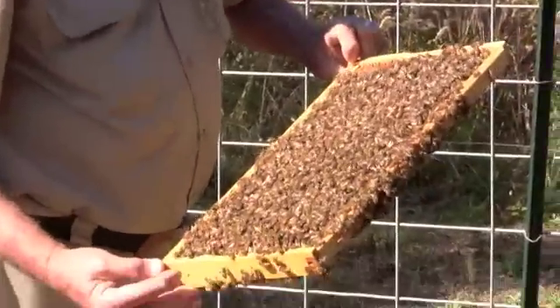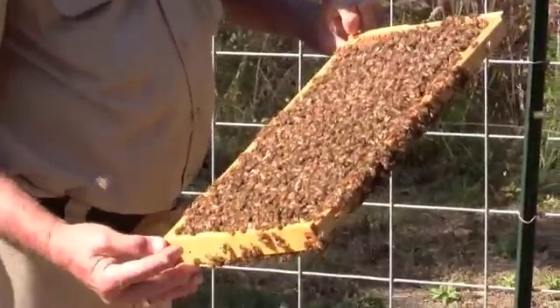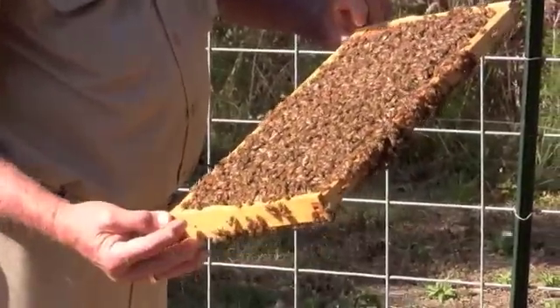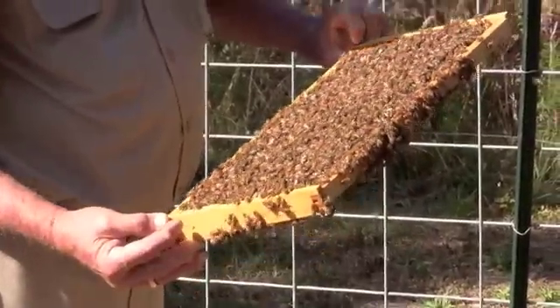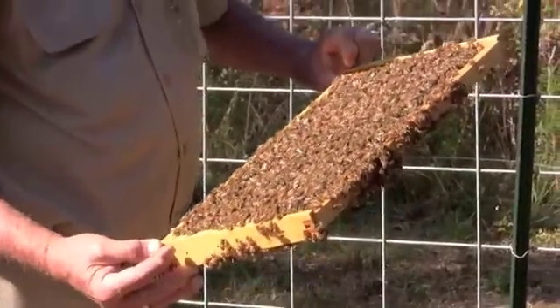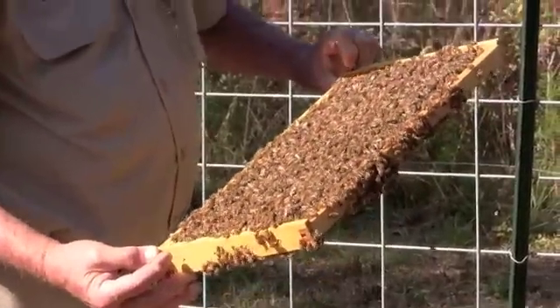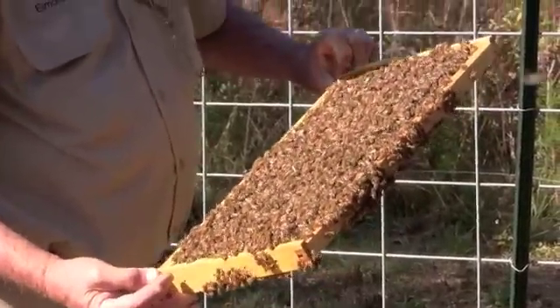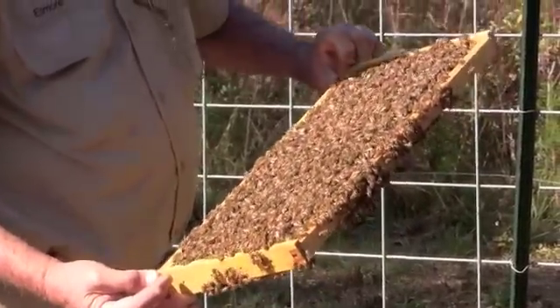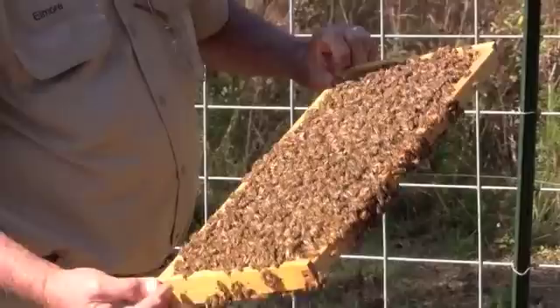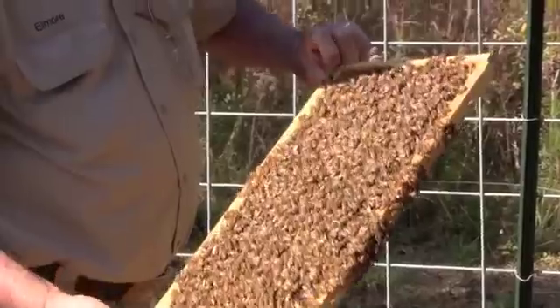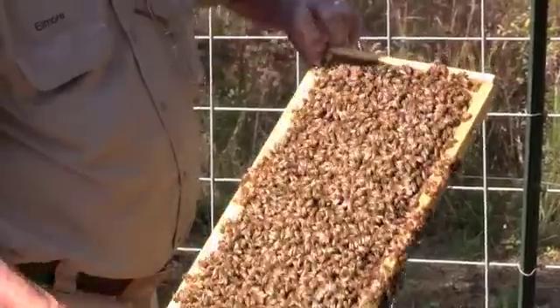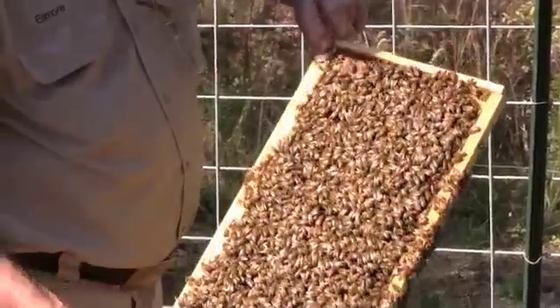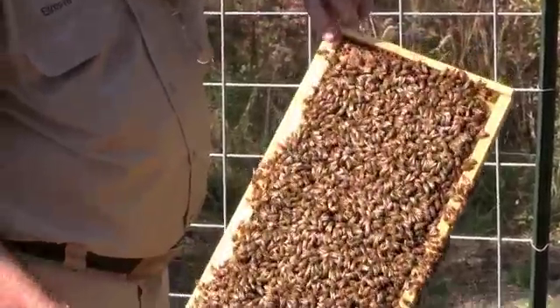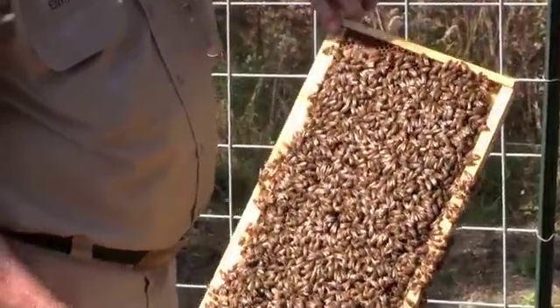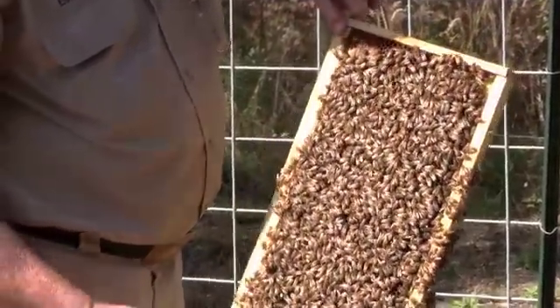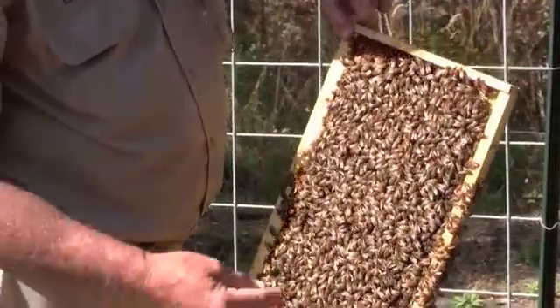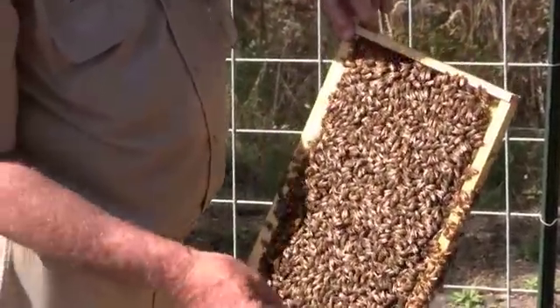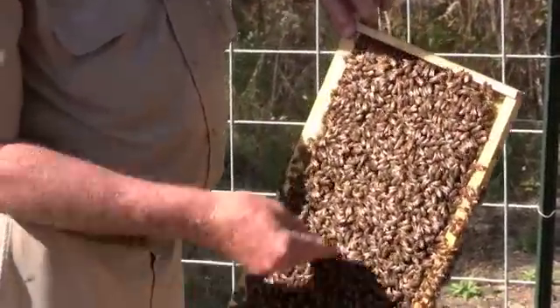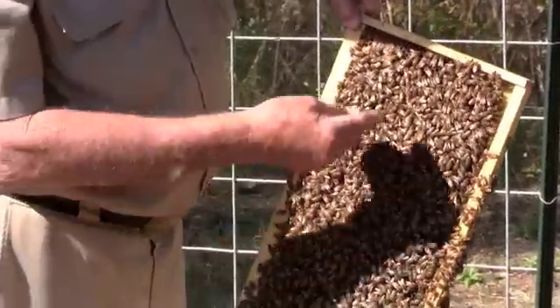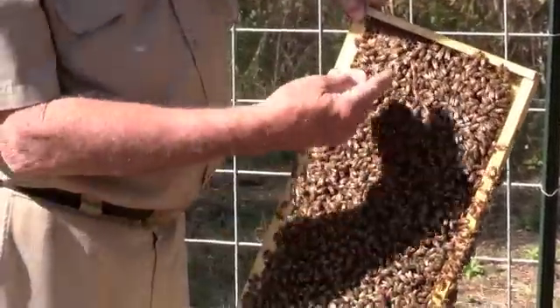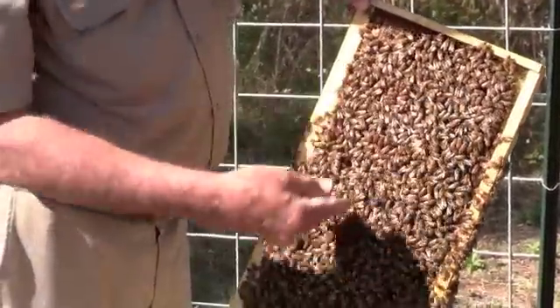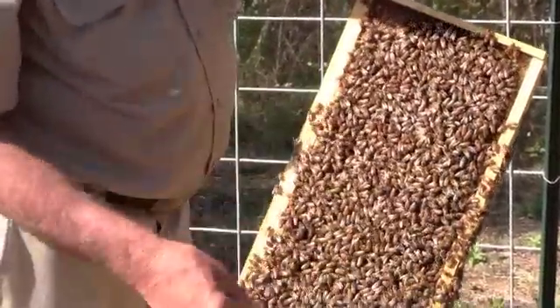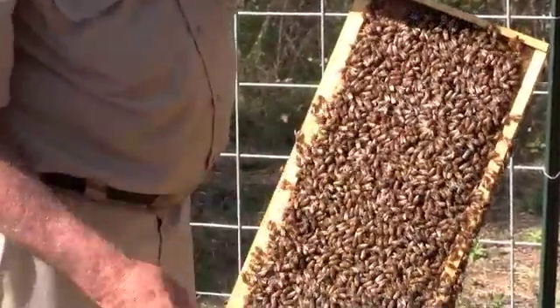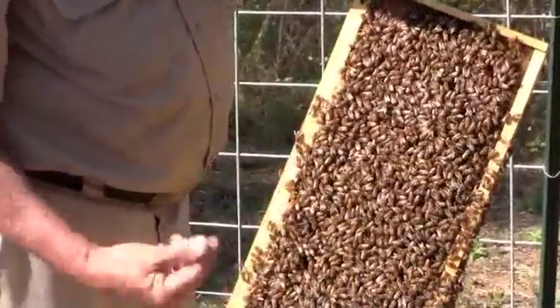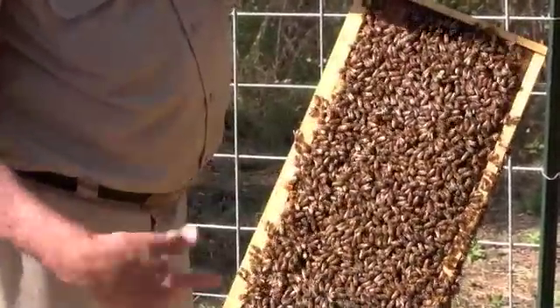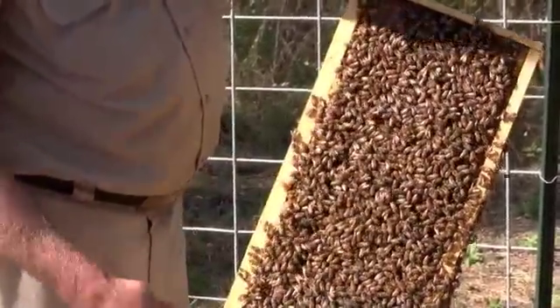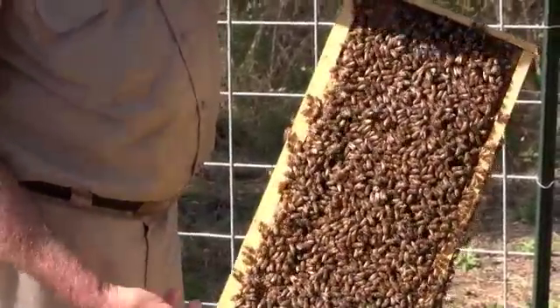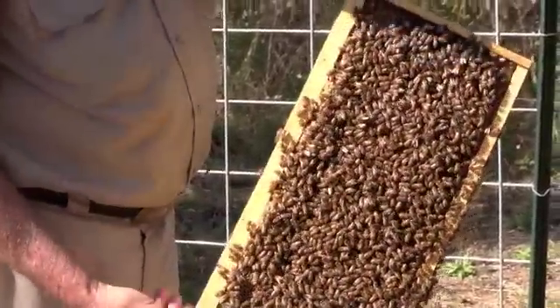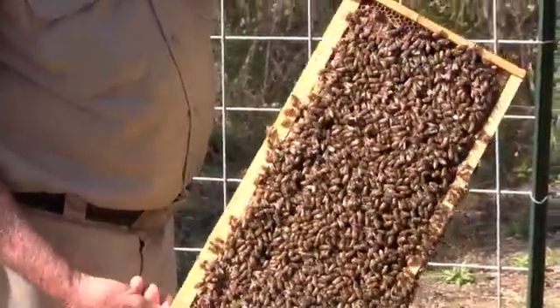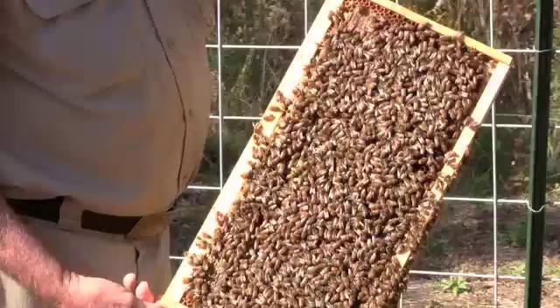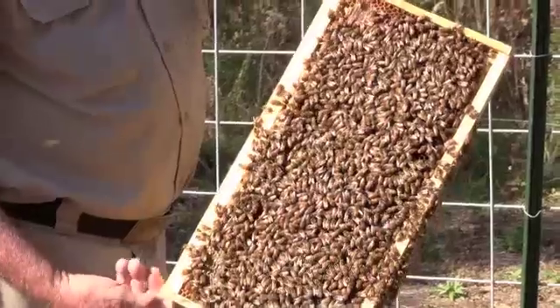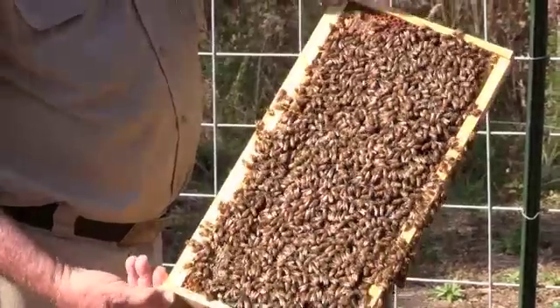This is going to be the next frame I take because it has capped brood in it. It has quite a bit of capped brood. The new hive will need capped brood.